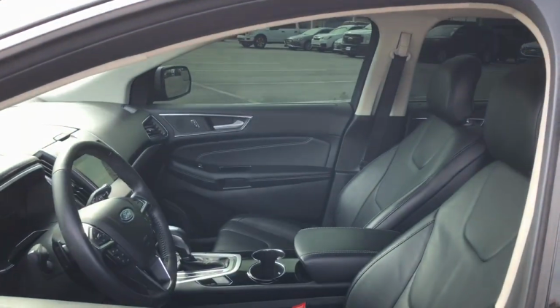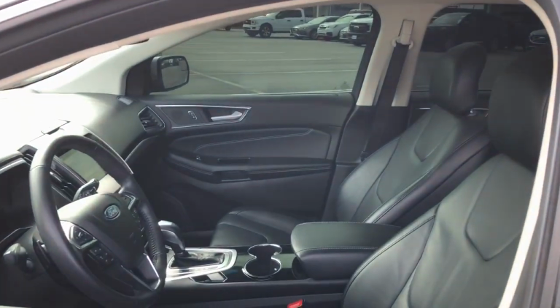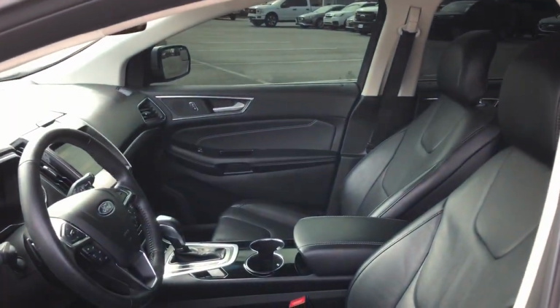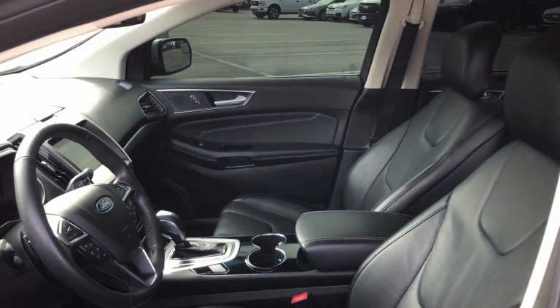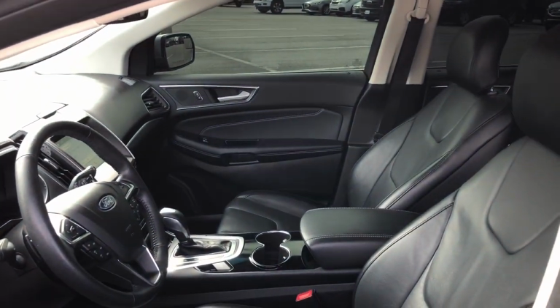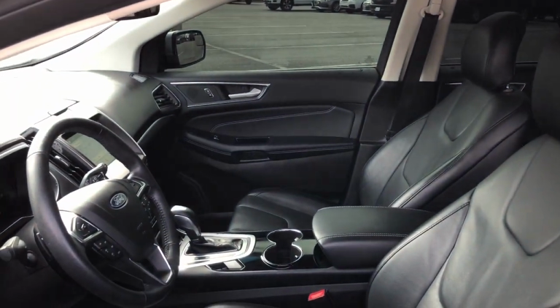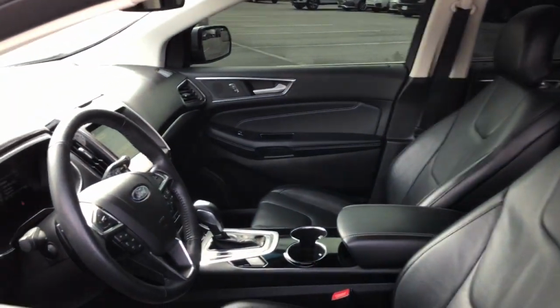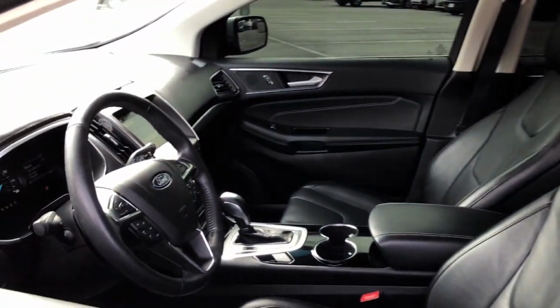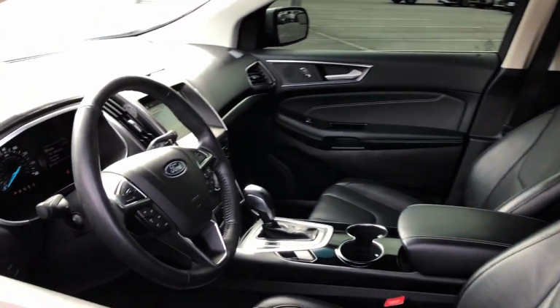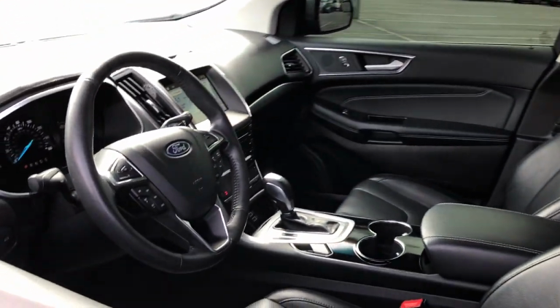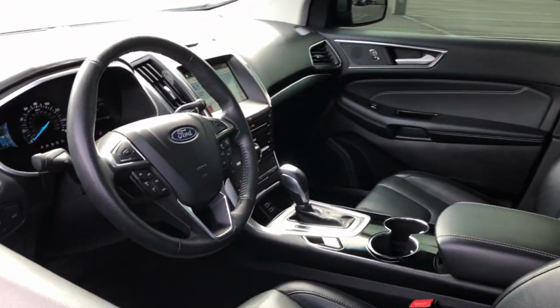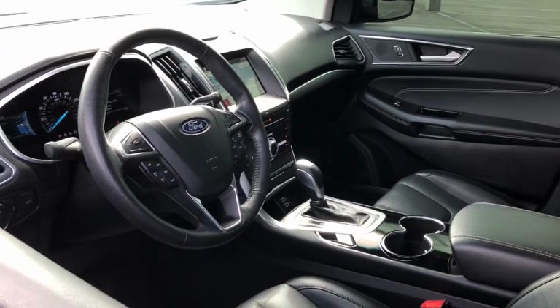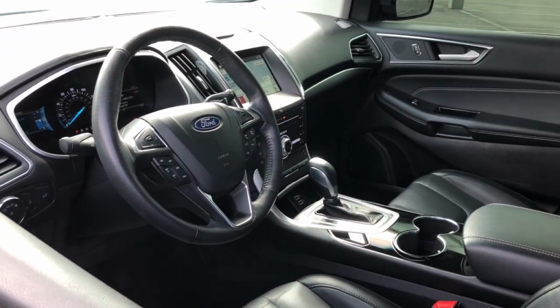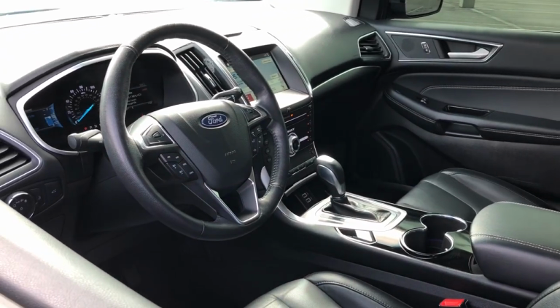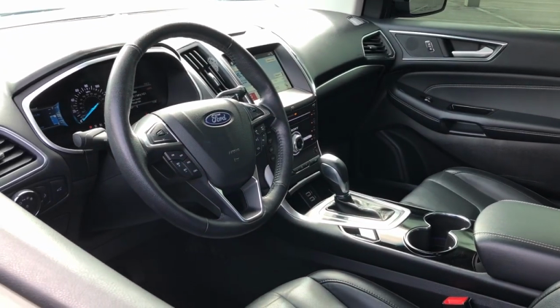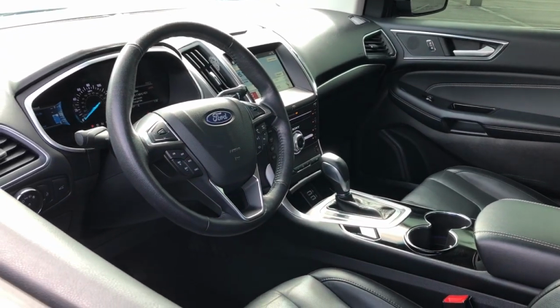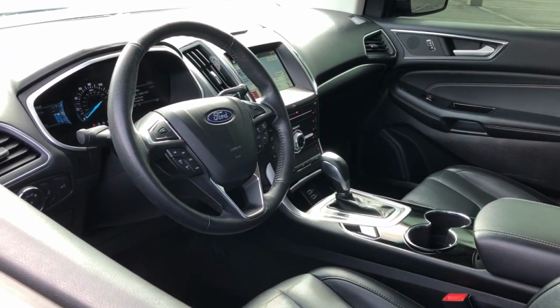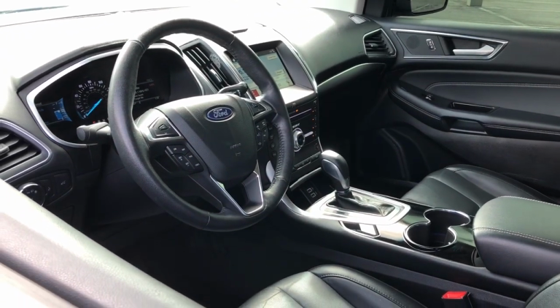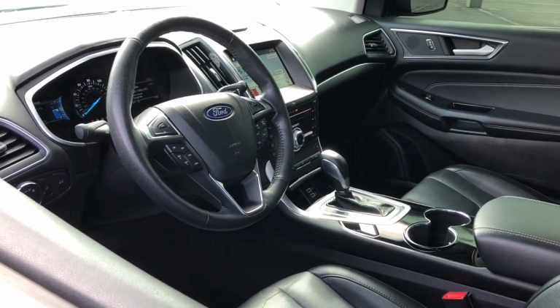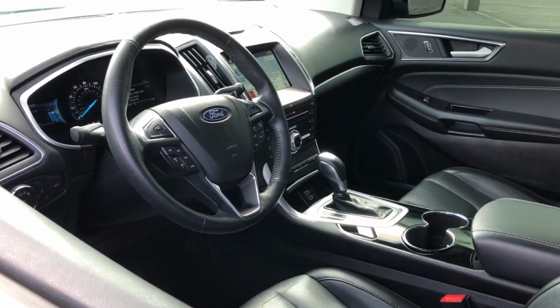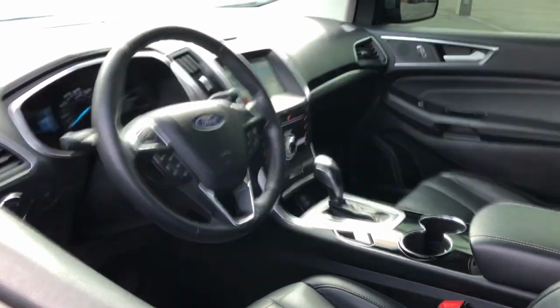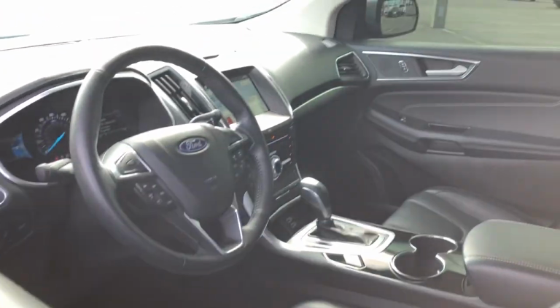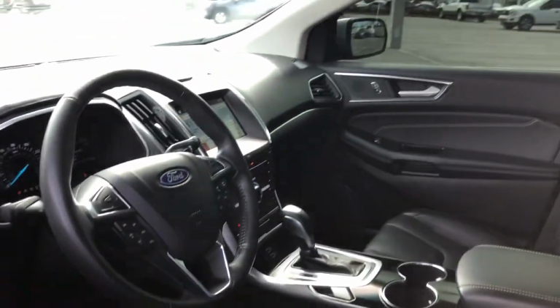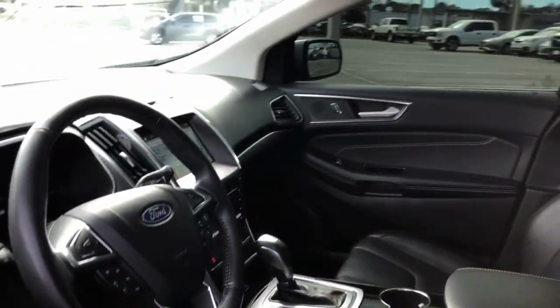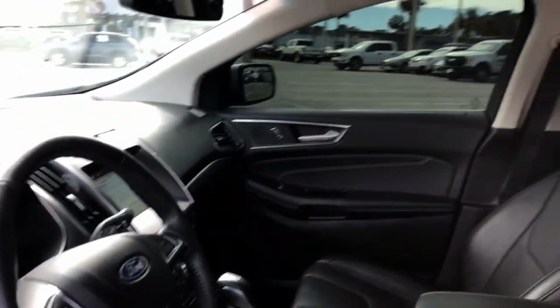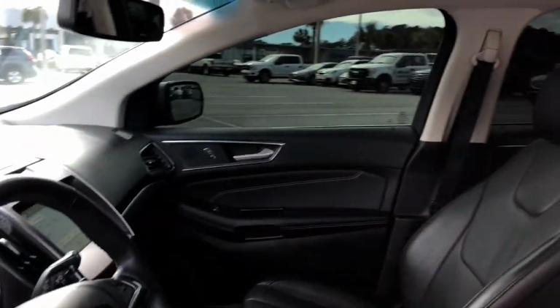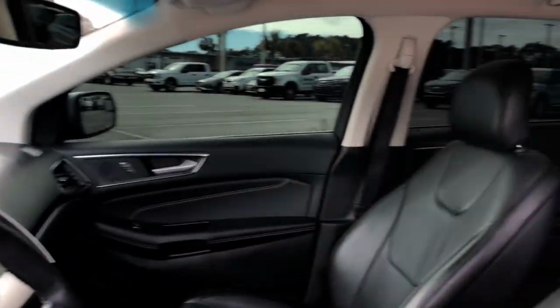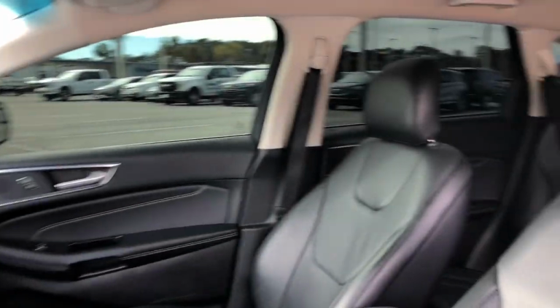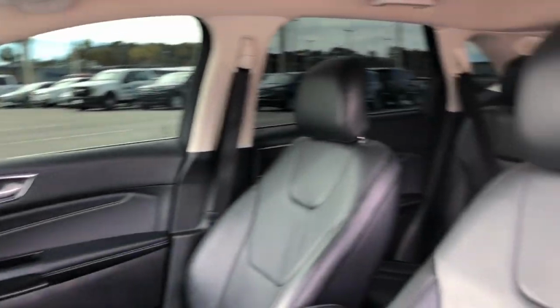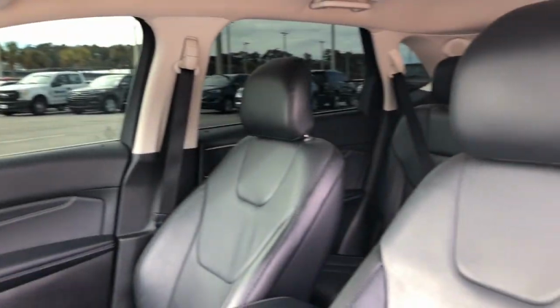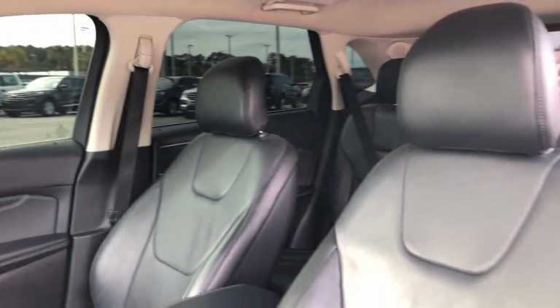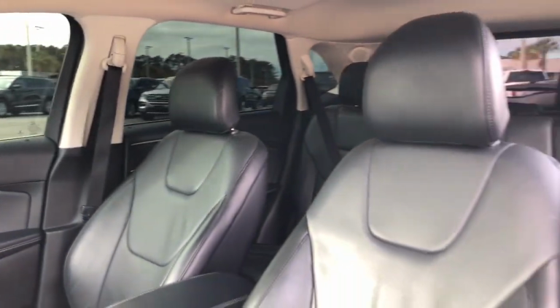Take this sleek Edge out for a road test. Our professional staff looks forward to giving you excellent service.